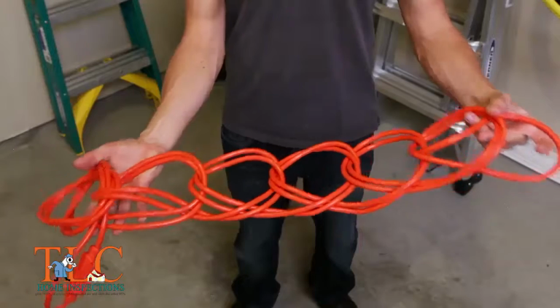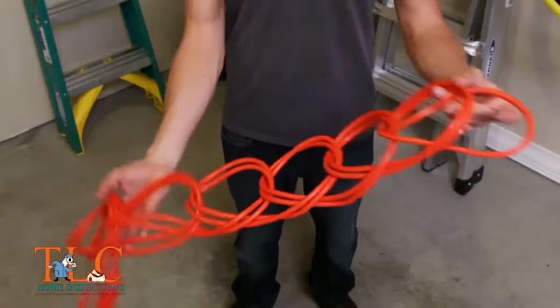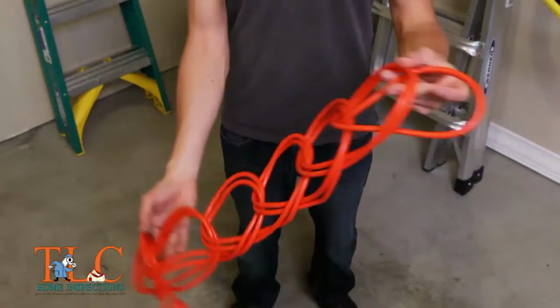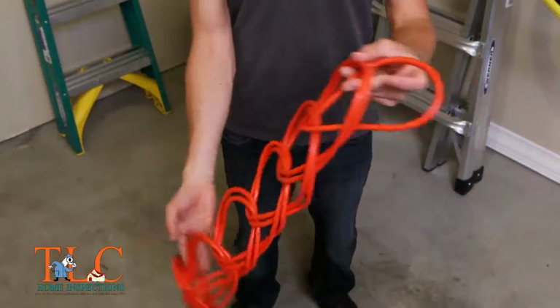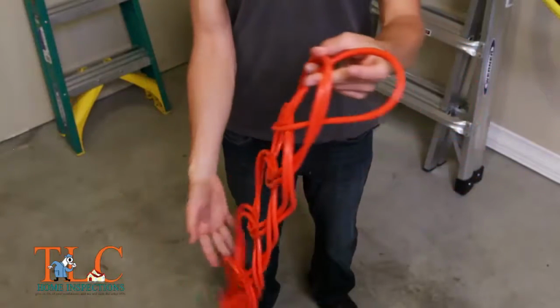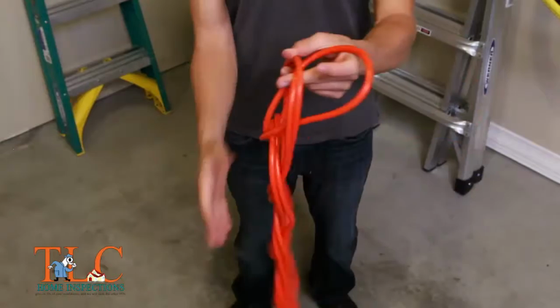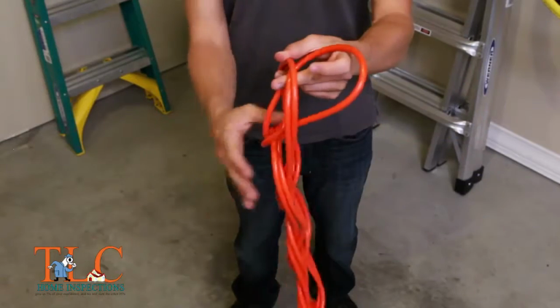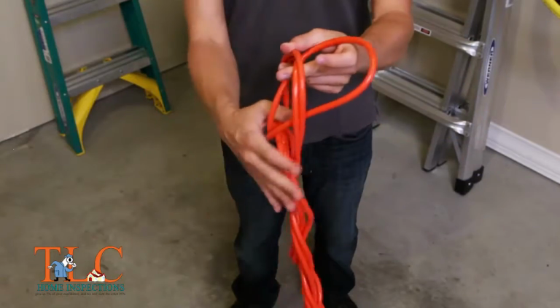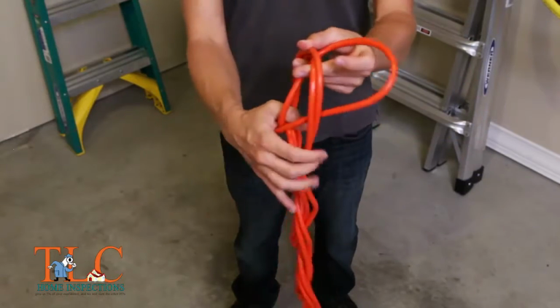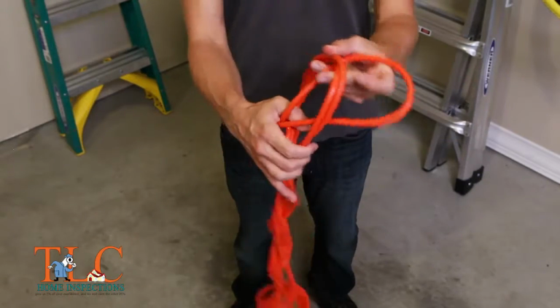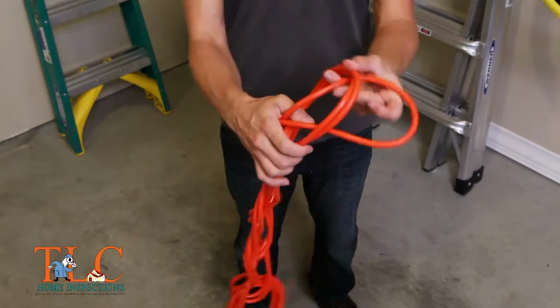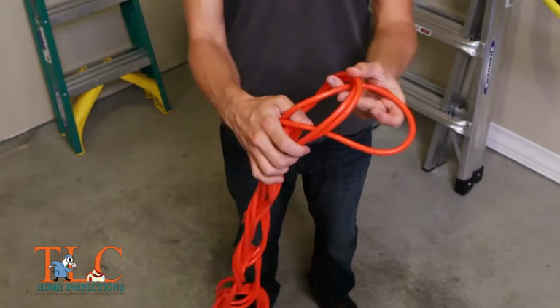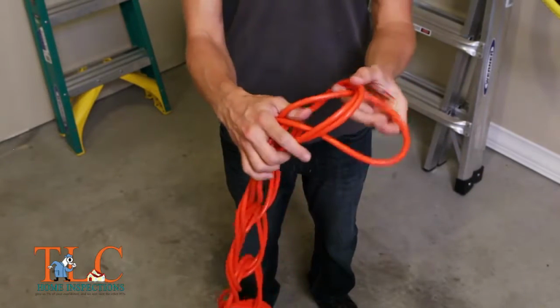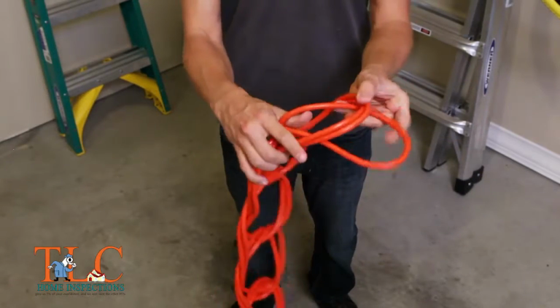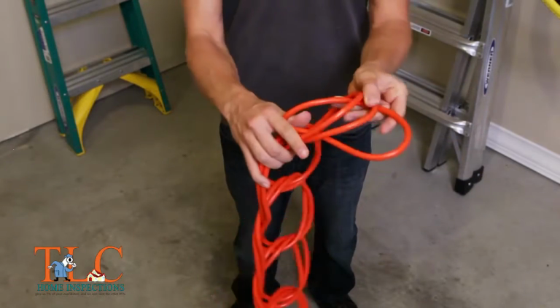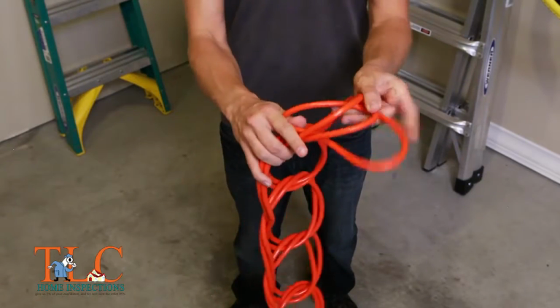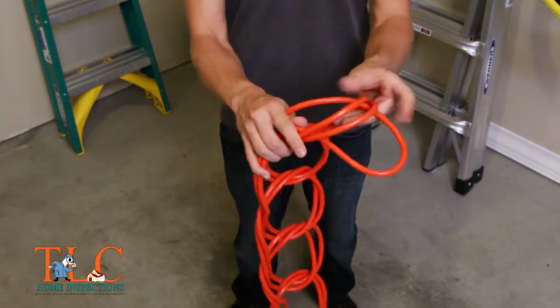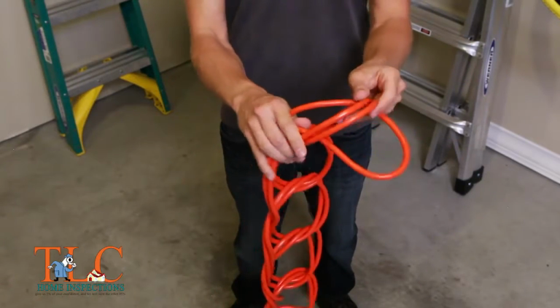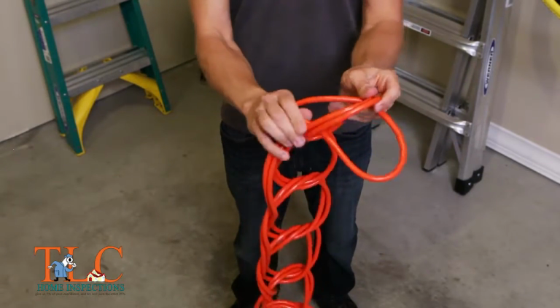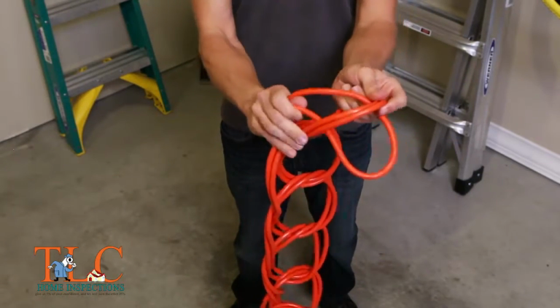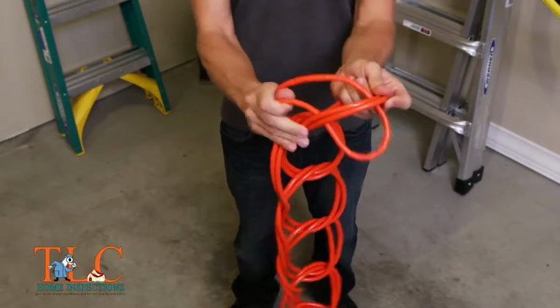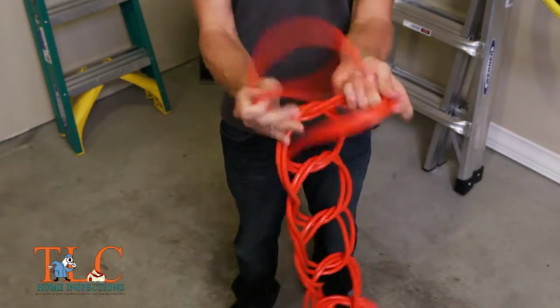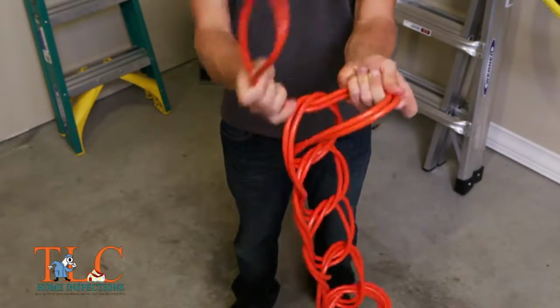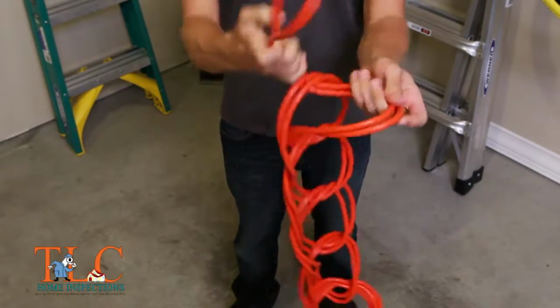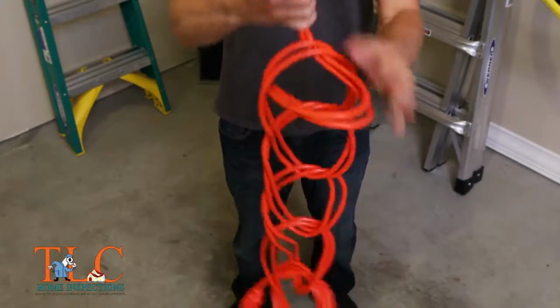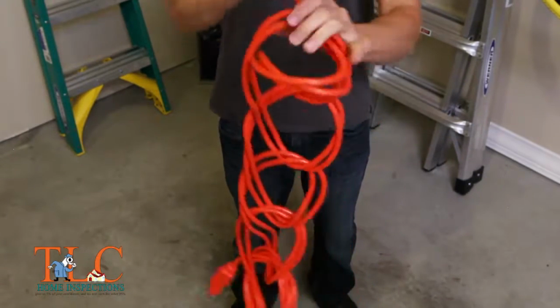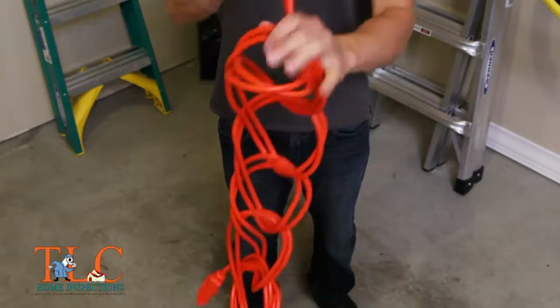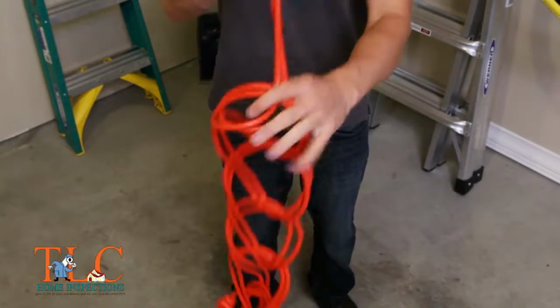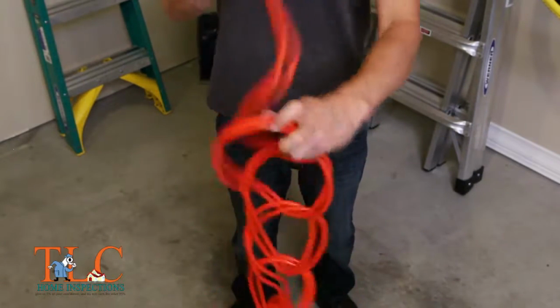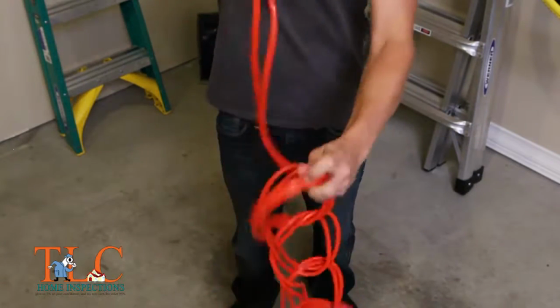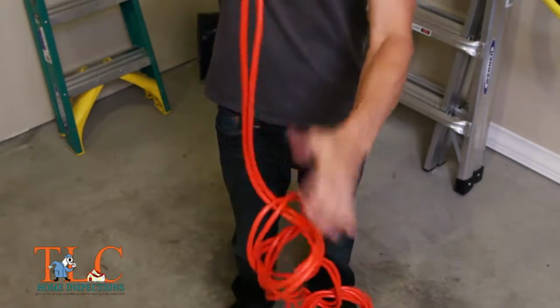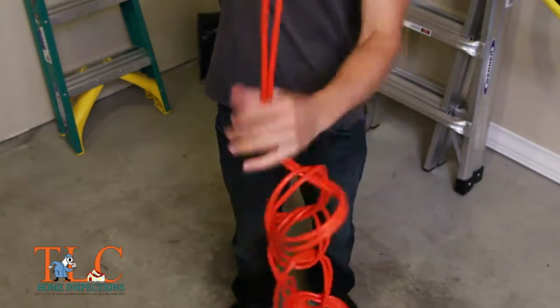When you are ready to use the cord, simply undo the last loop and the cord will shake free, completely untangled.